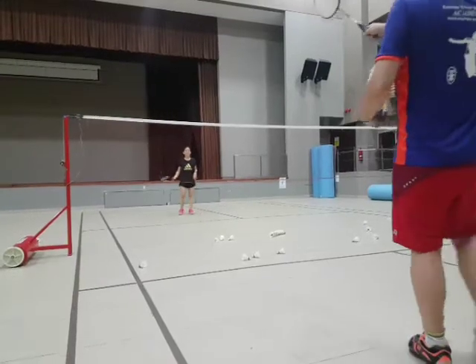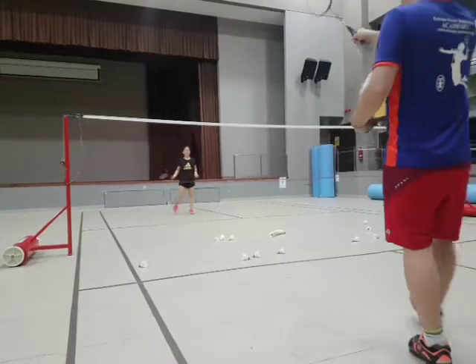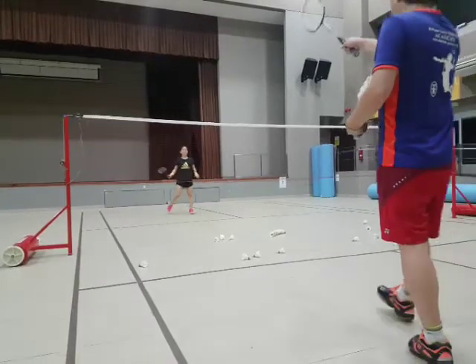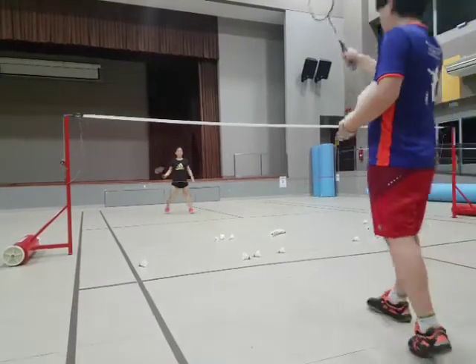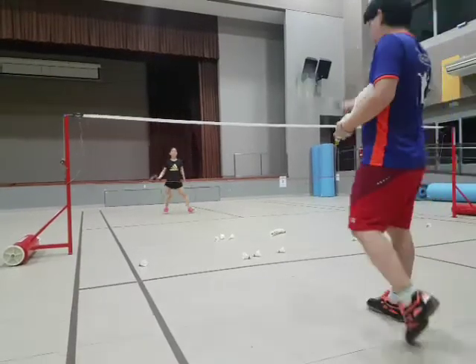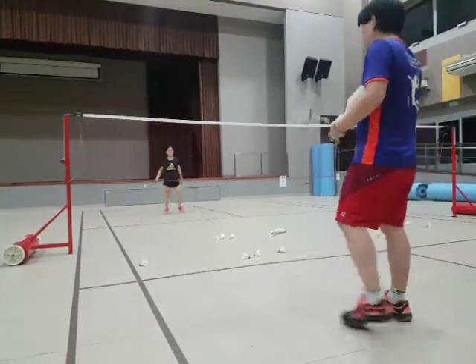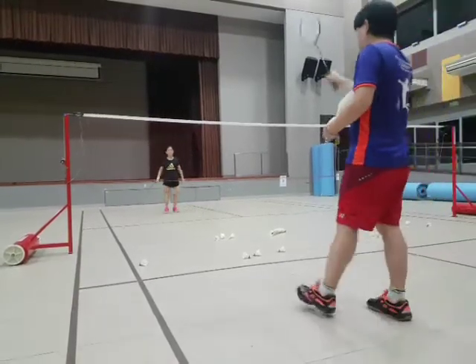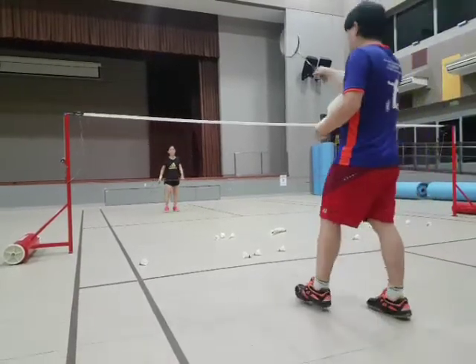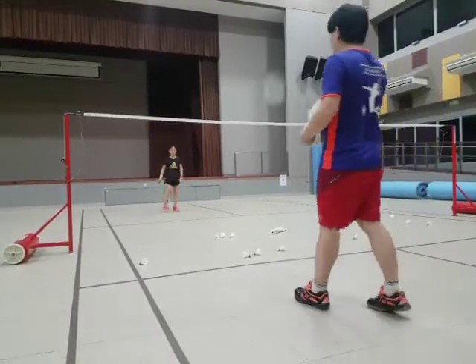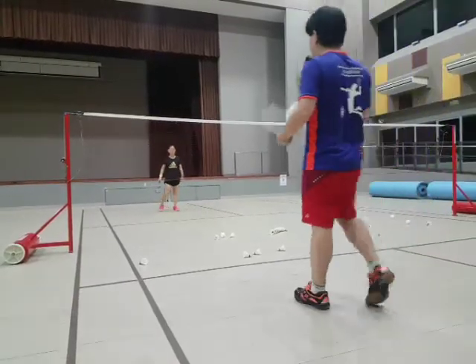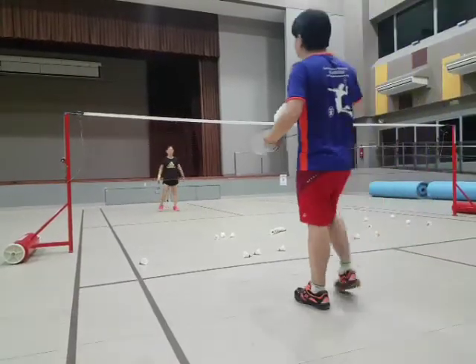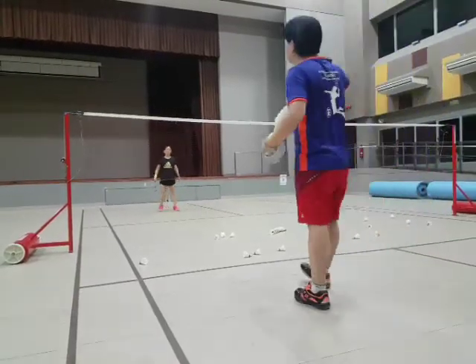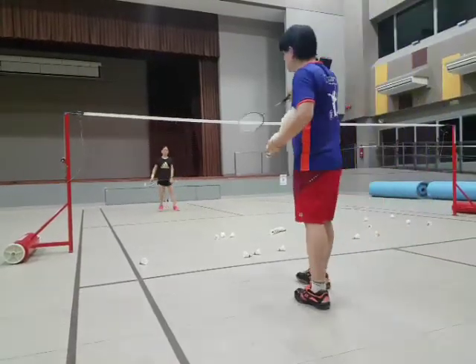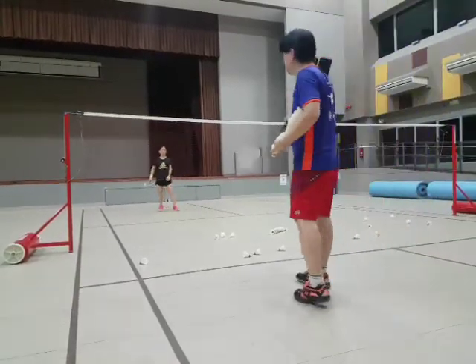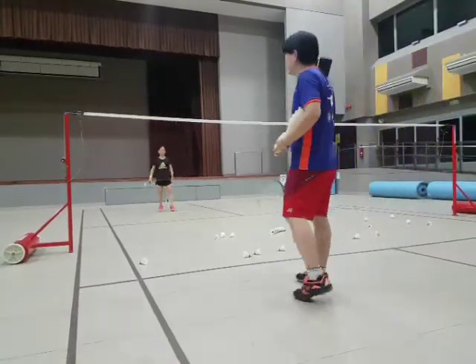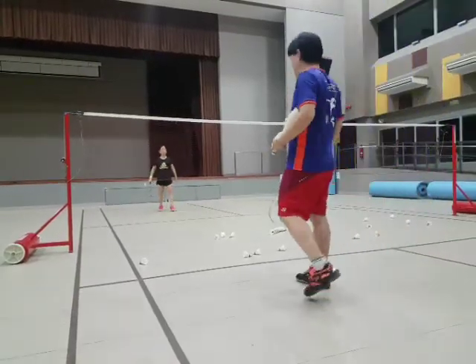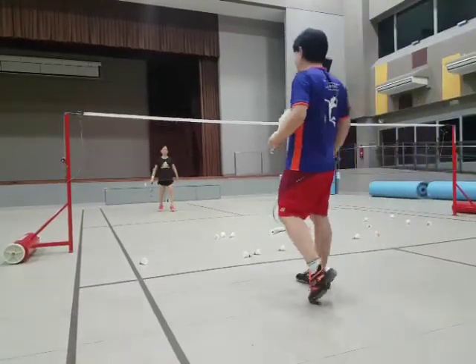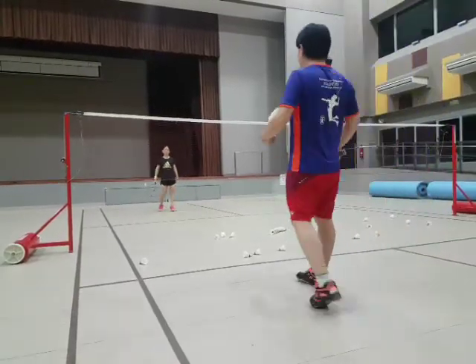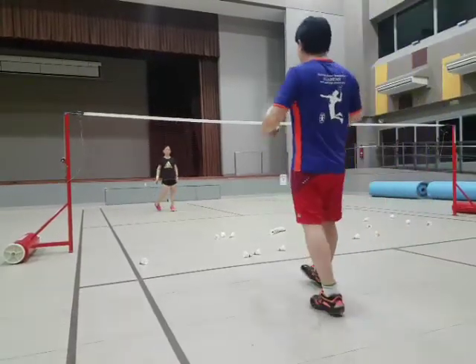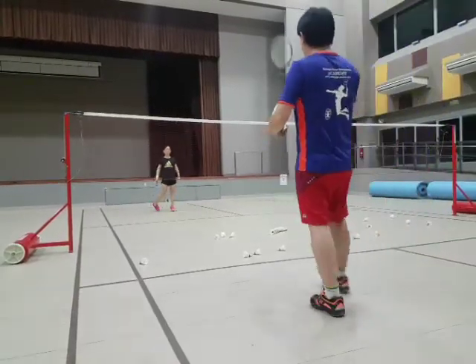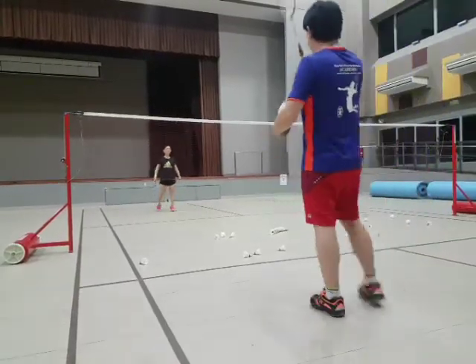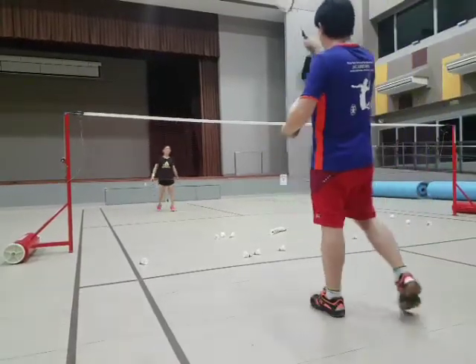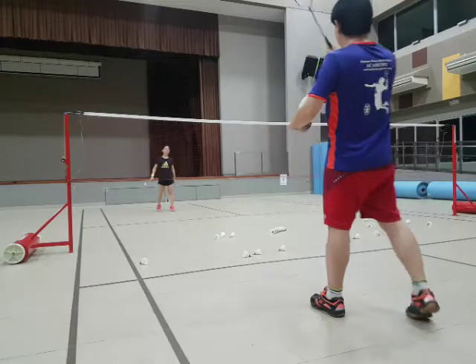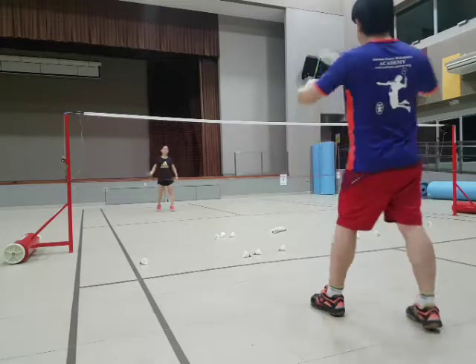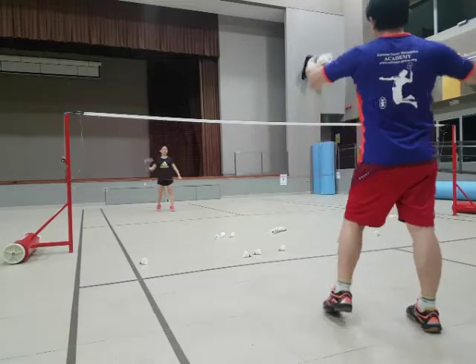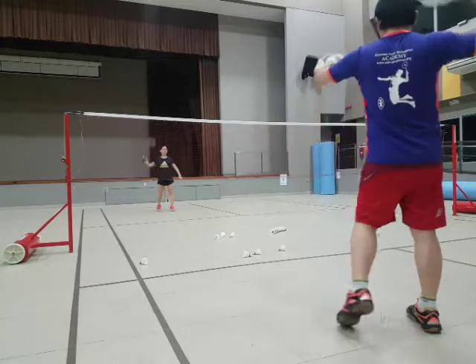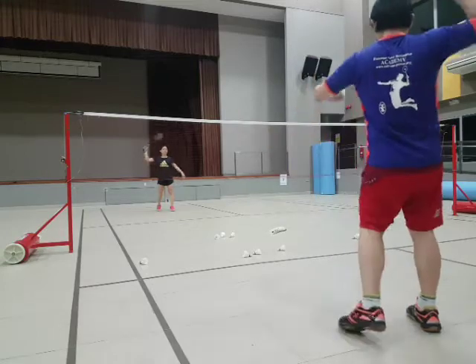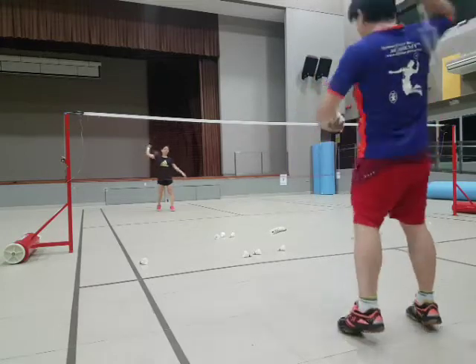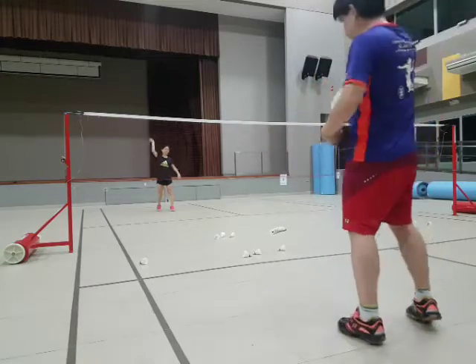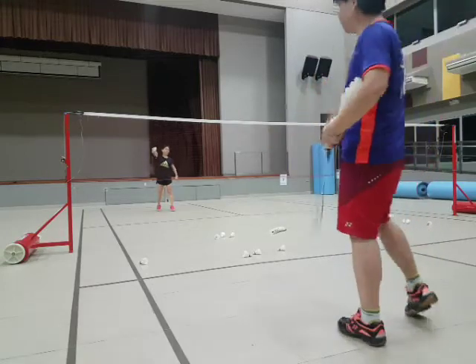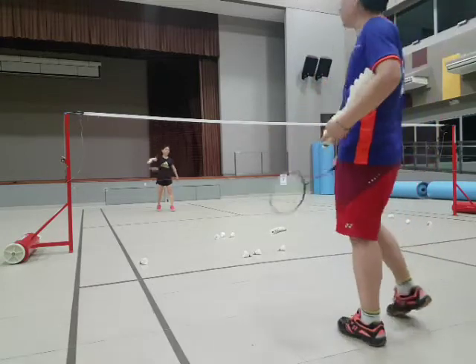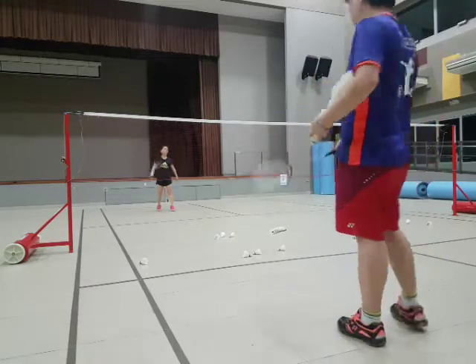Back, front, back, front. So it pushes back to the back. So for the back, you just try to keep it back to me, okay?